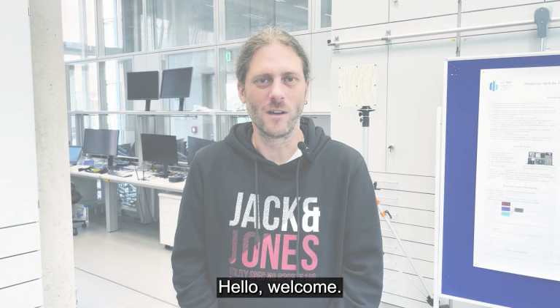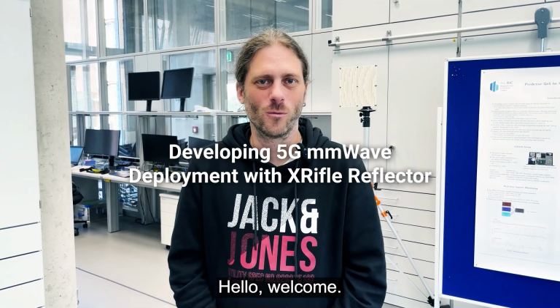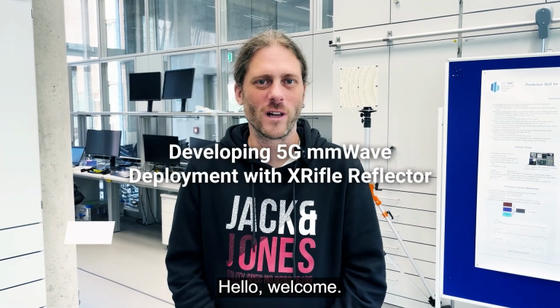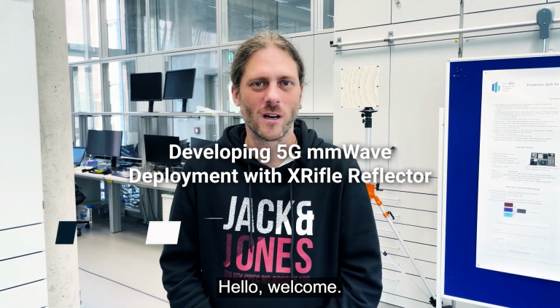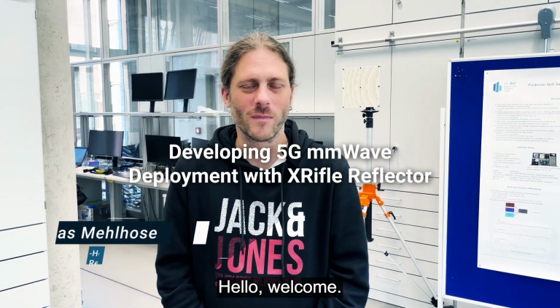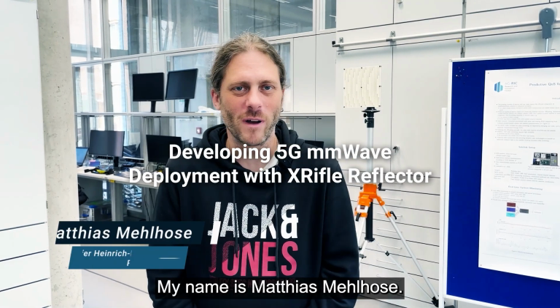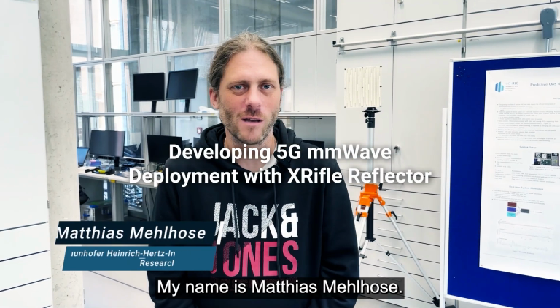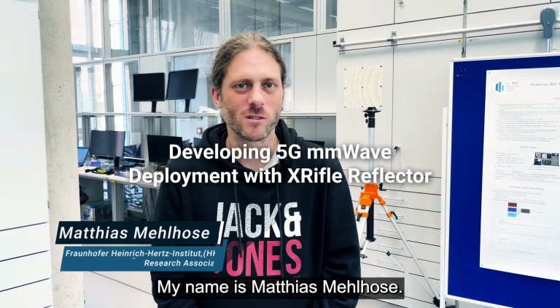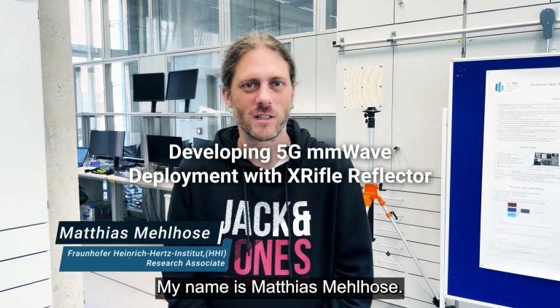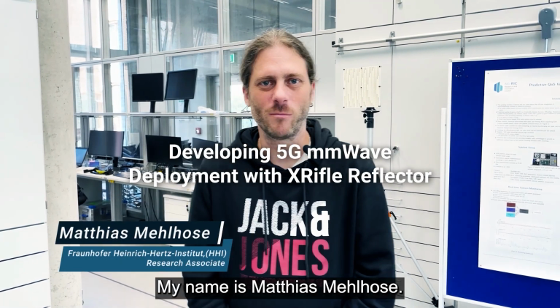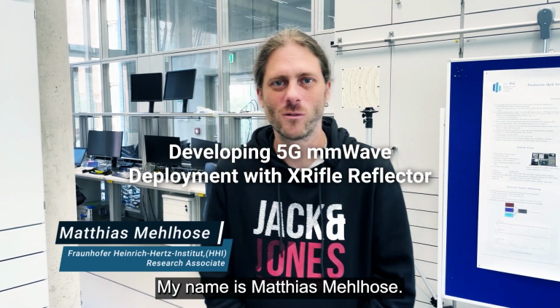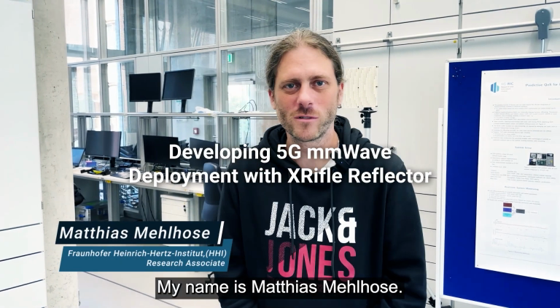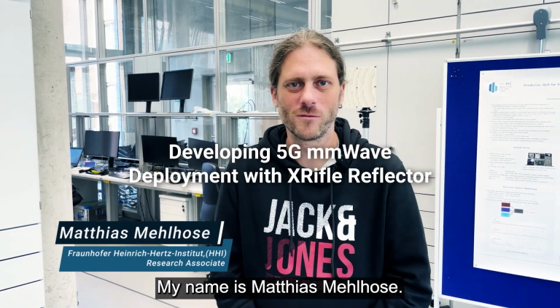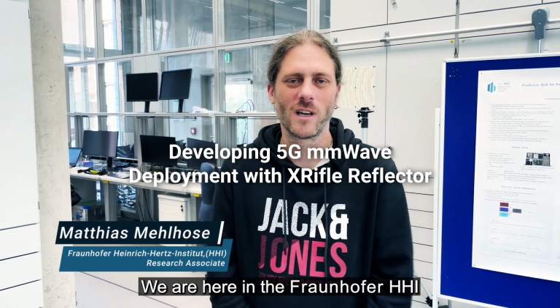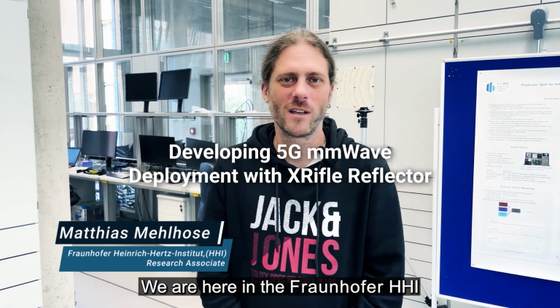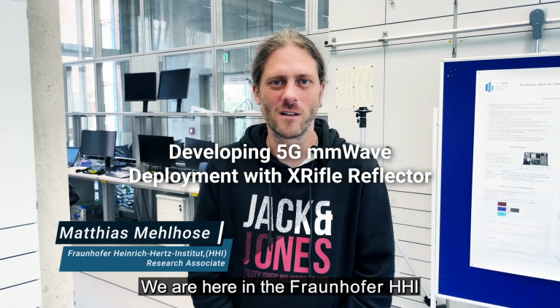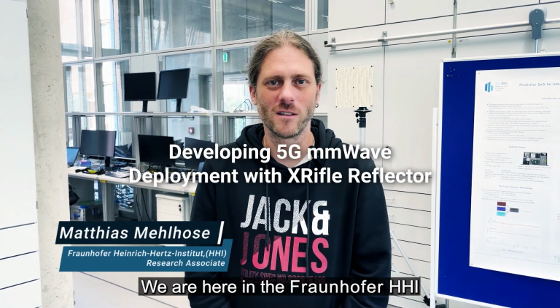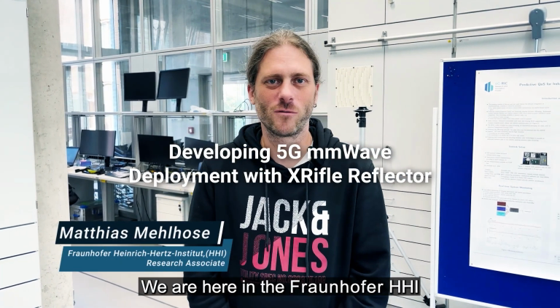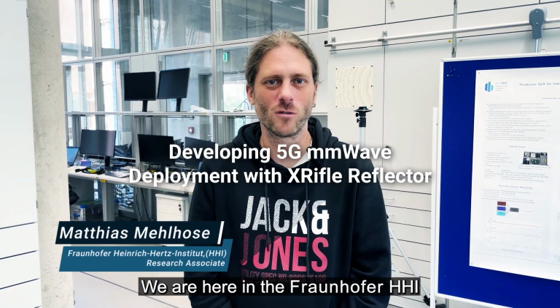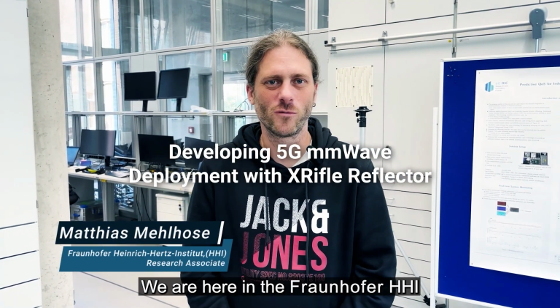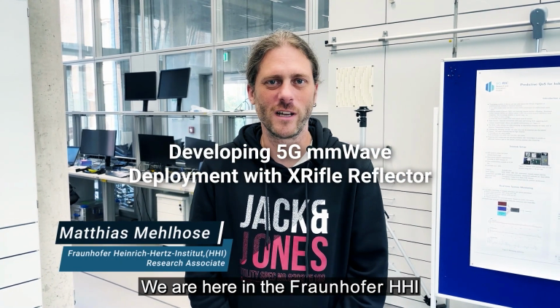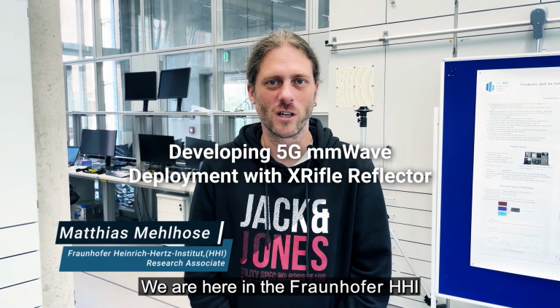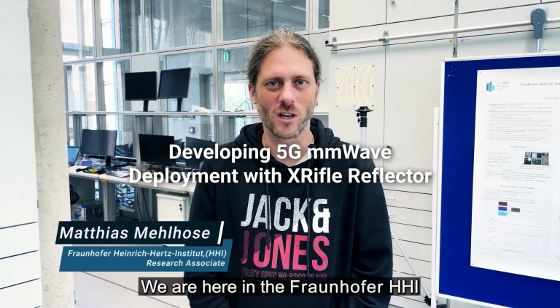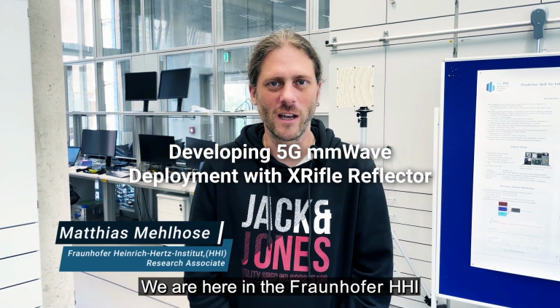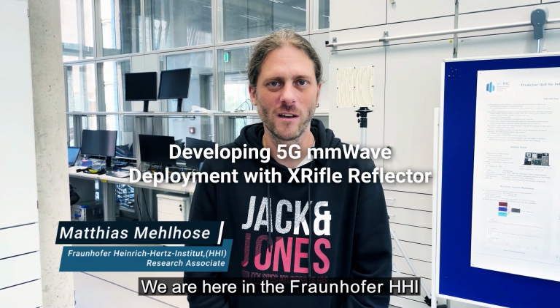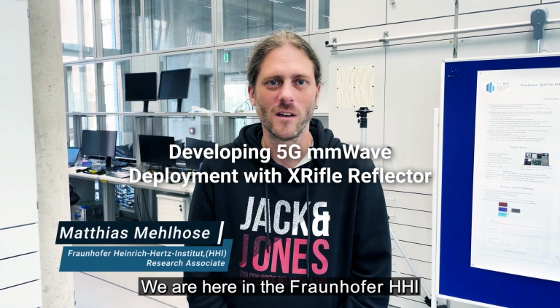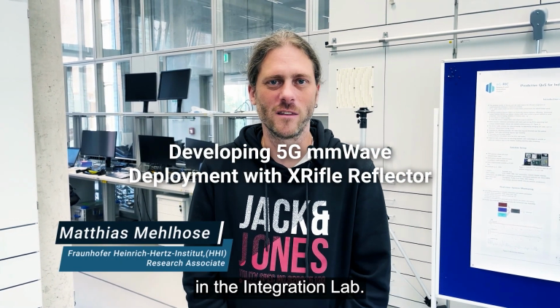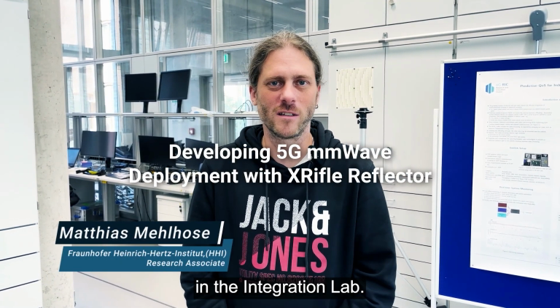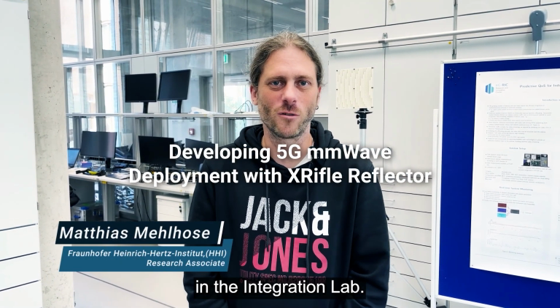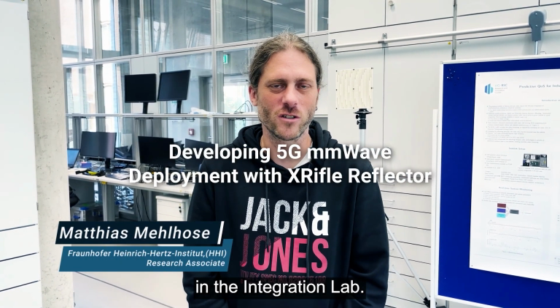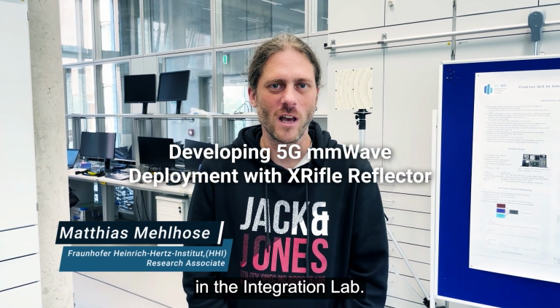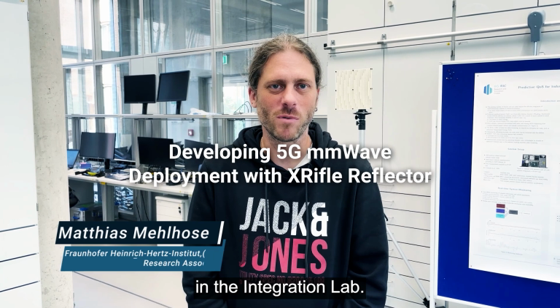Hello, welcome. My name is Matthias Milrose. We are here in the Fraunhofer HHI in the integration lab.